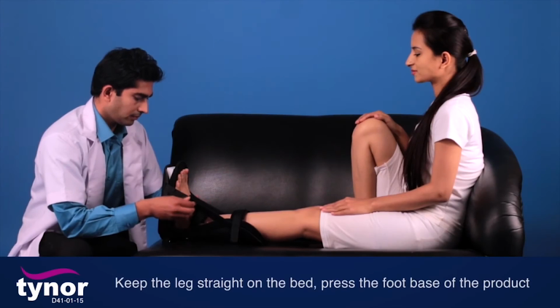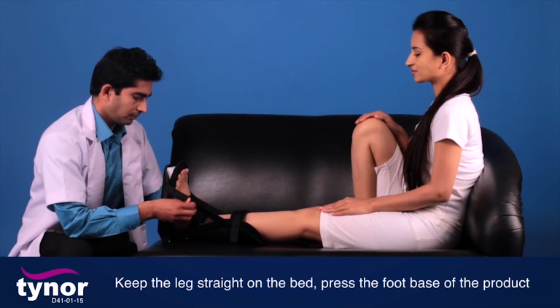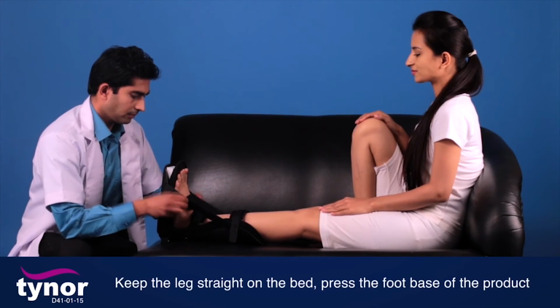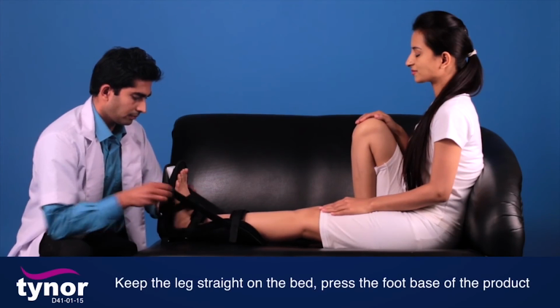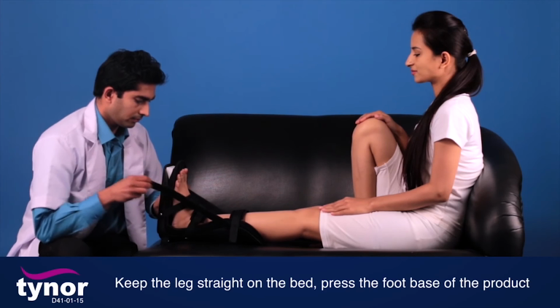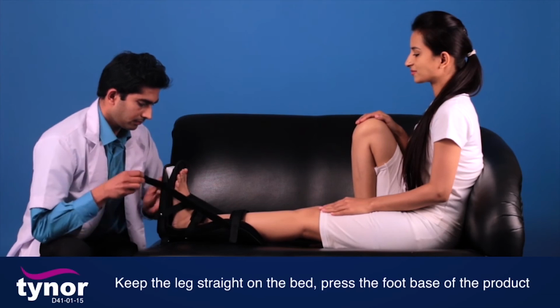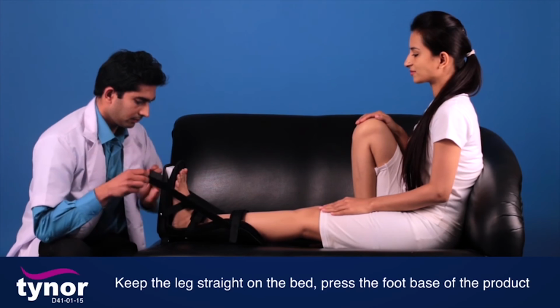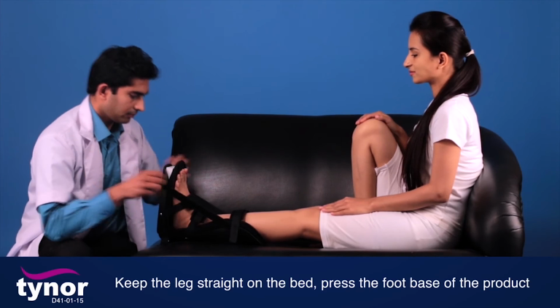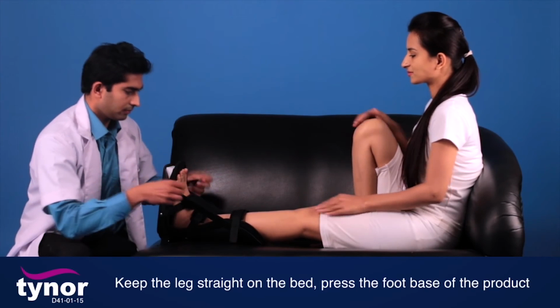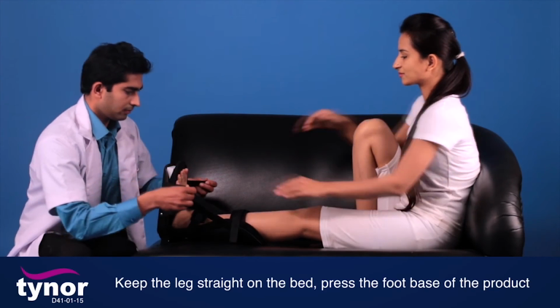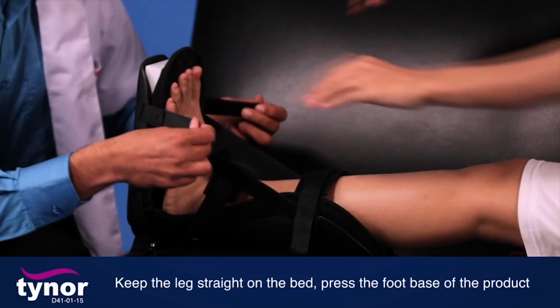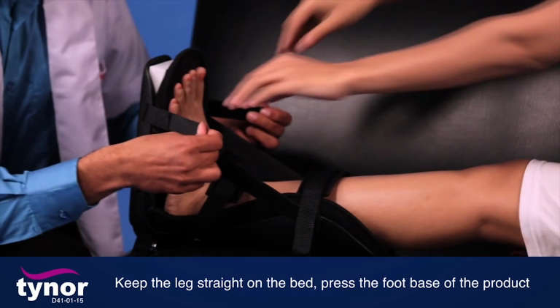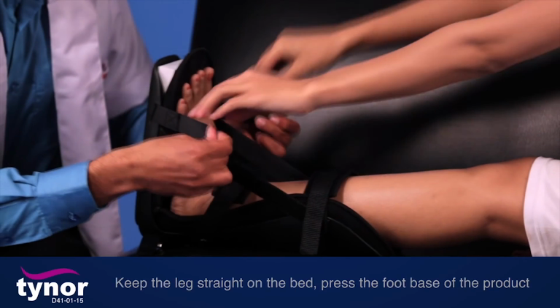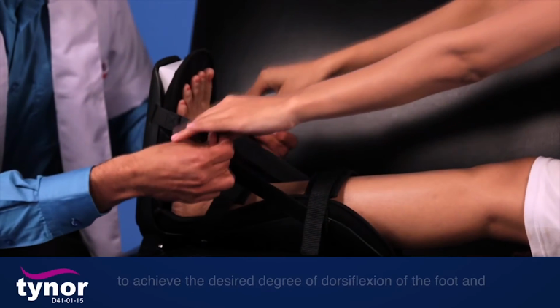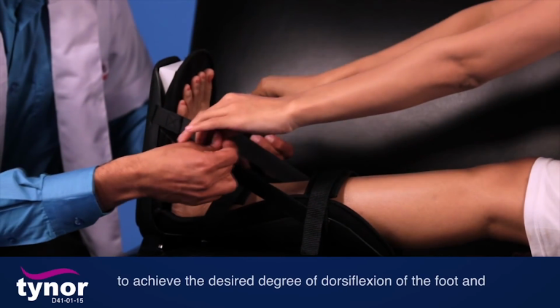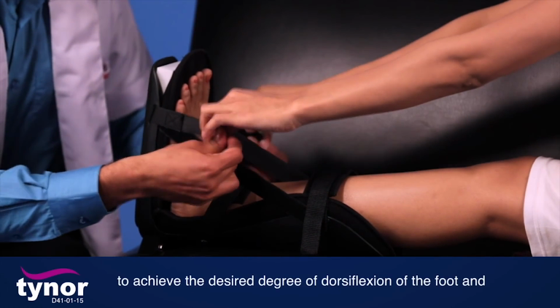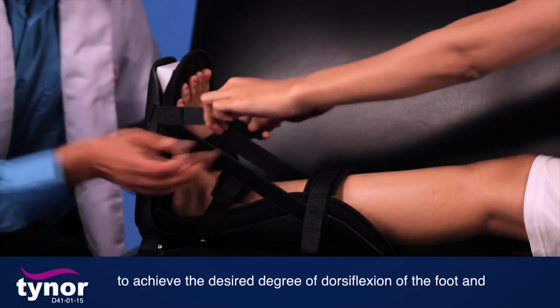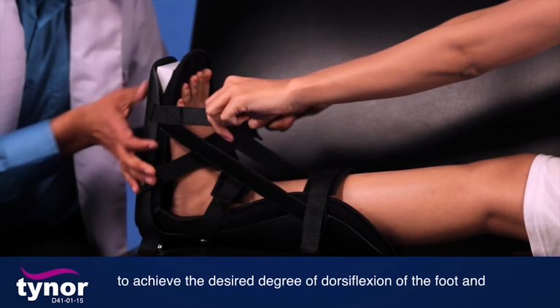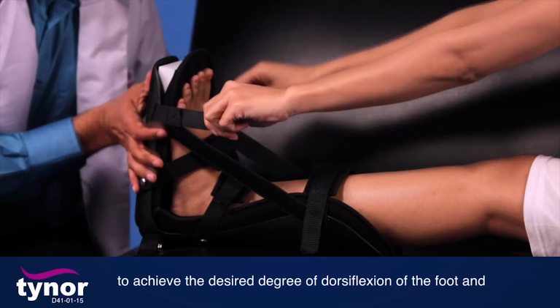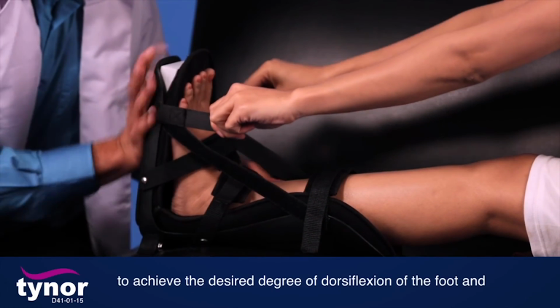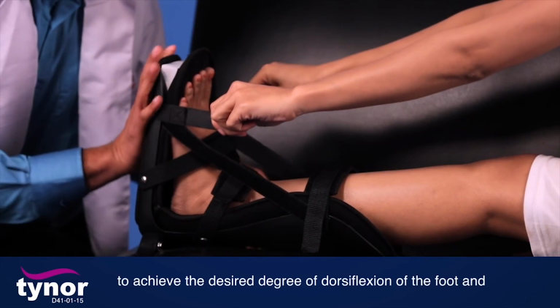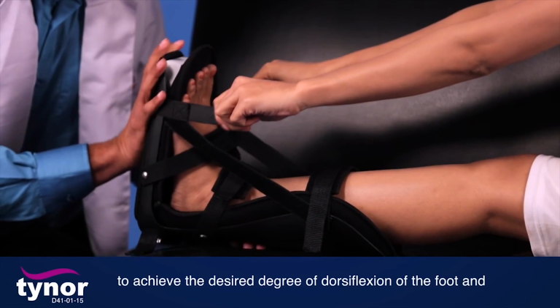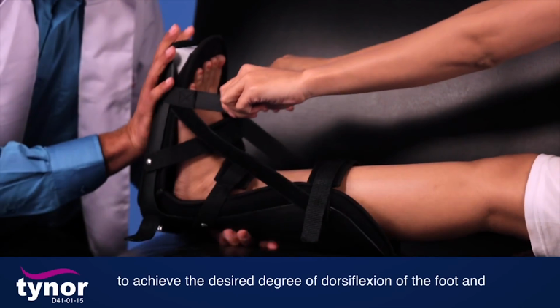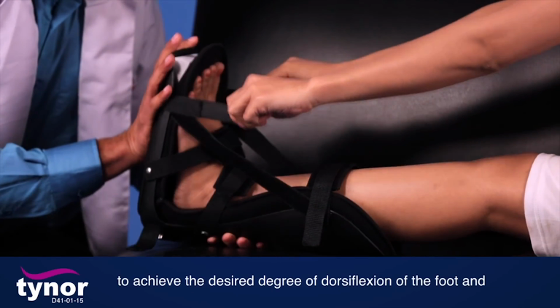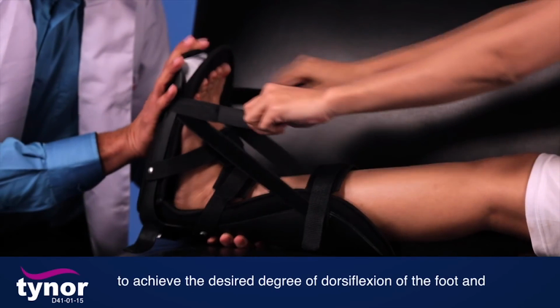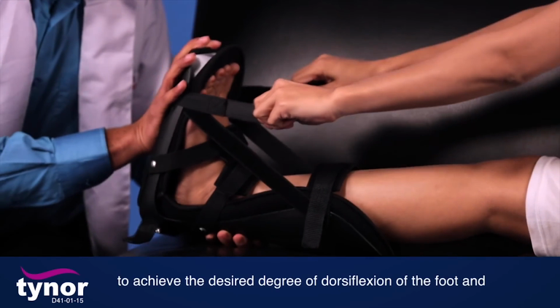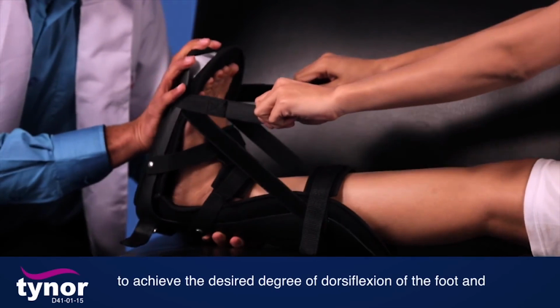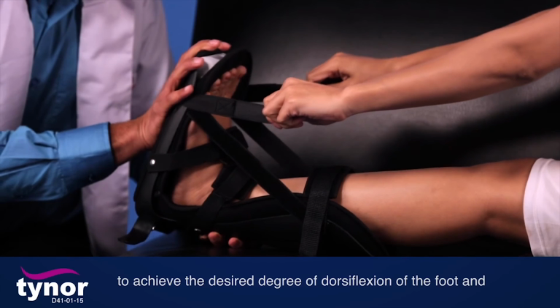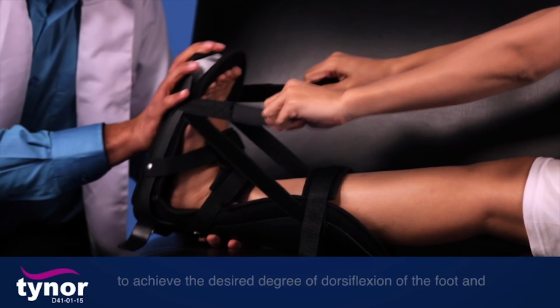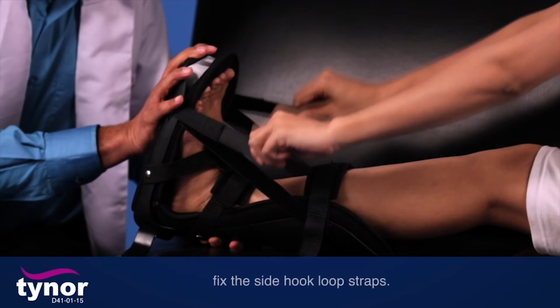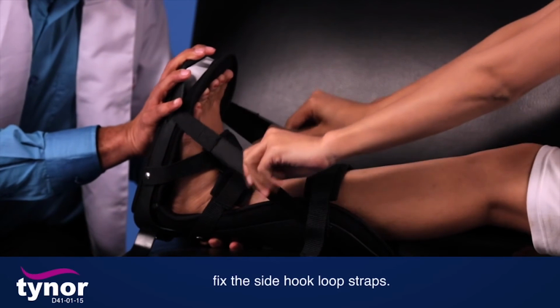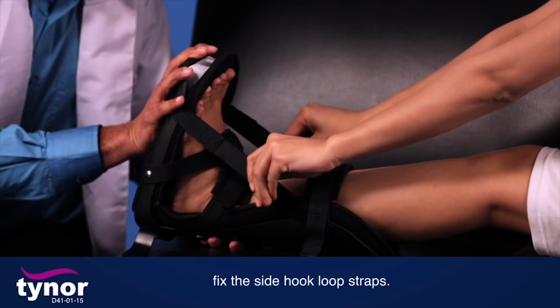Keep the legs straight on the bed. Press the foot base of the product to achieve the desired degree of dorsiflexion of the foot, then fix the side hook-loop straps.